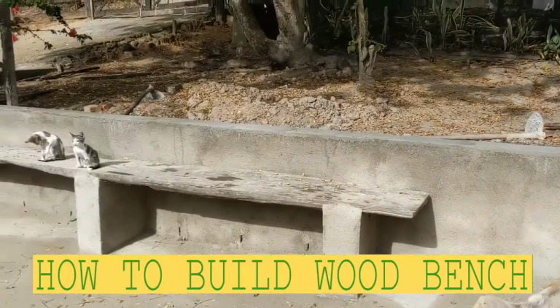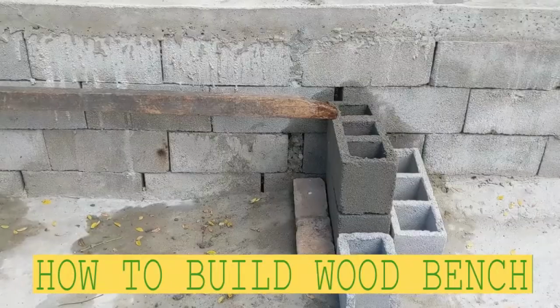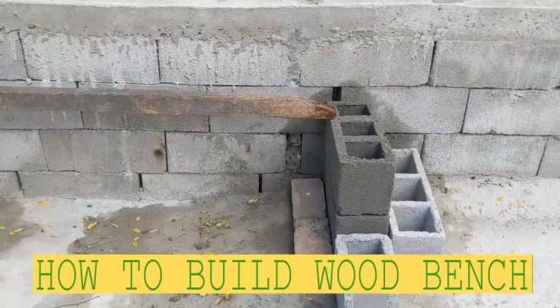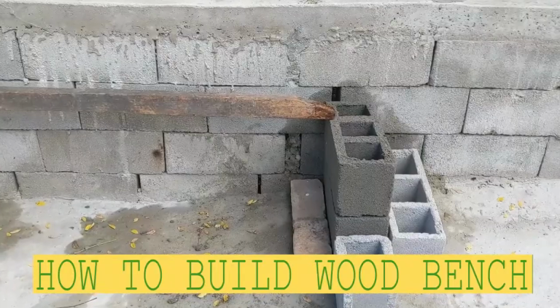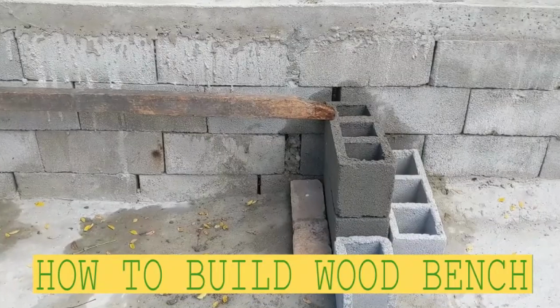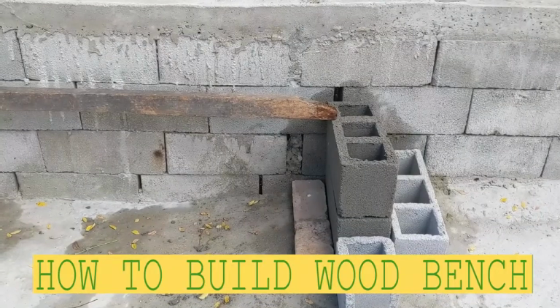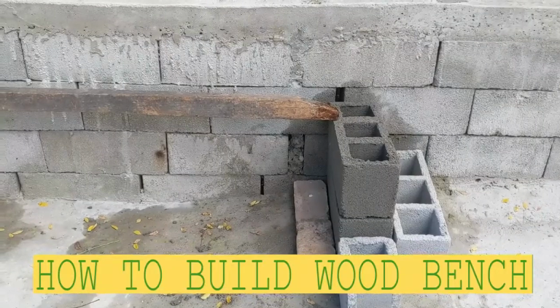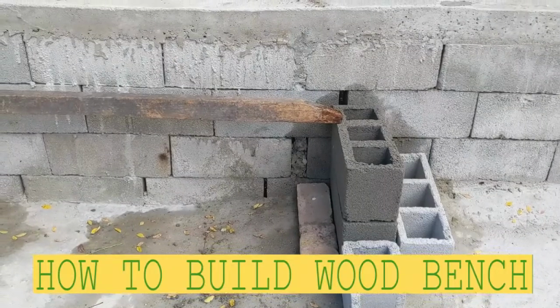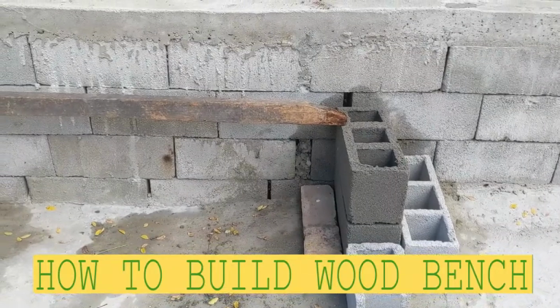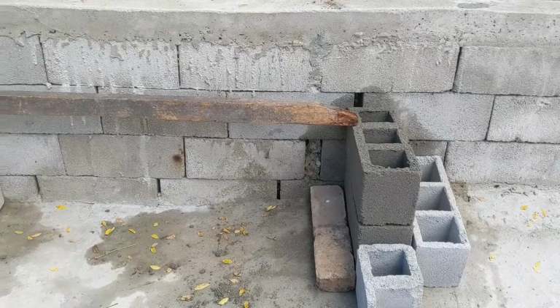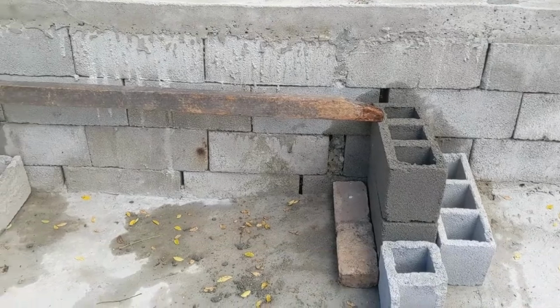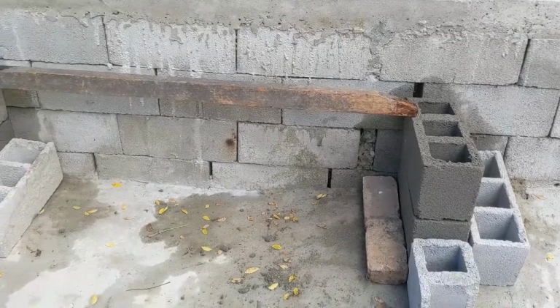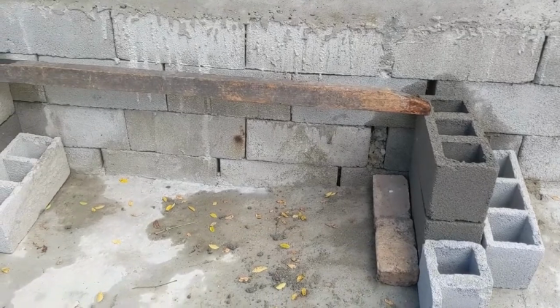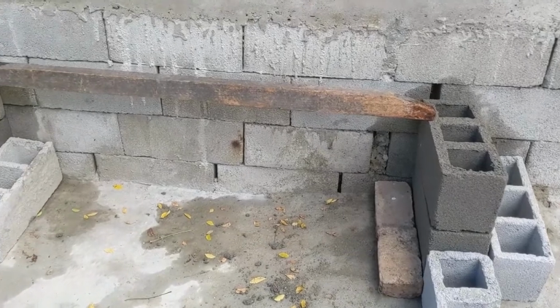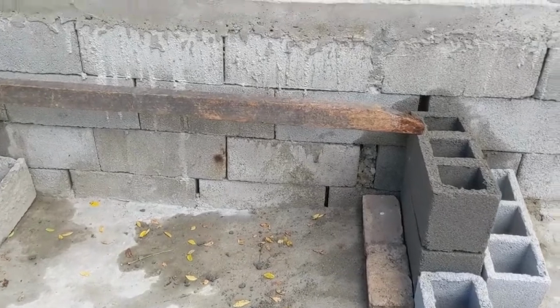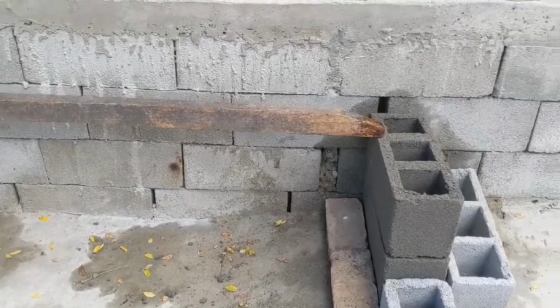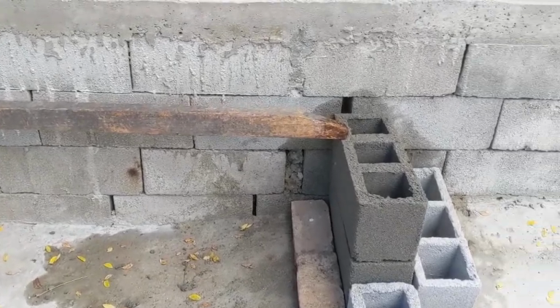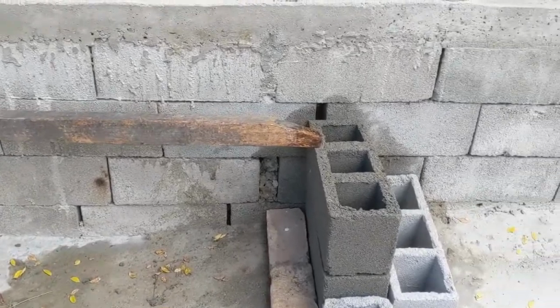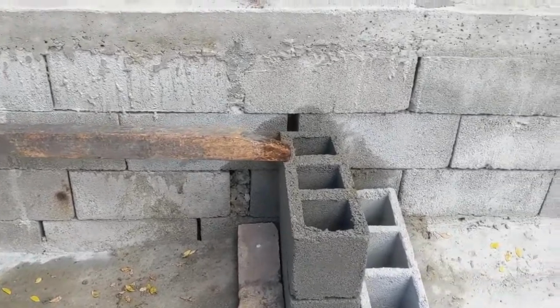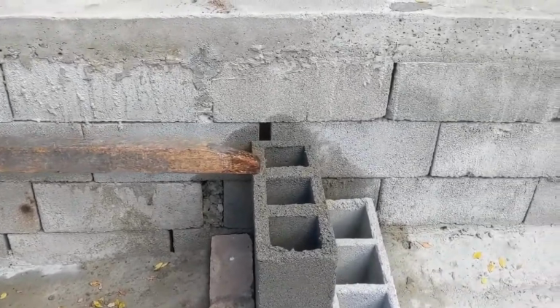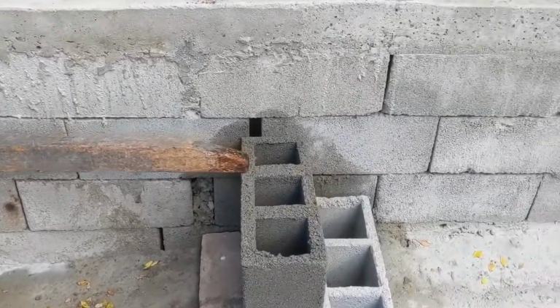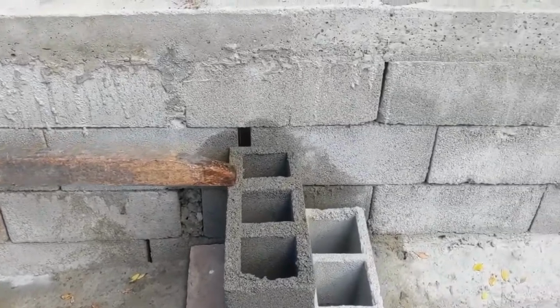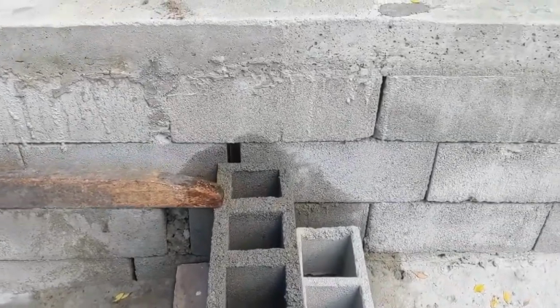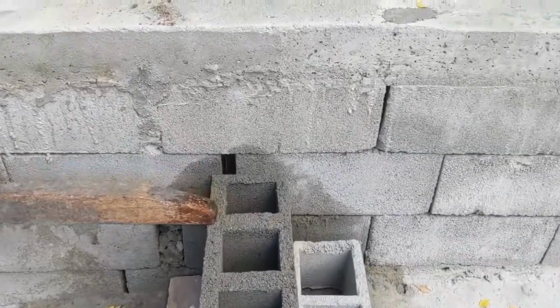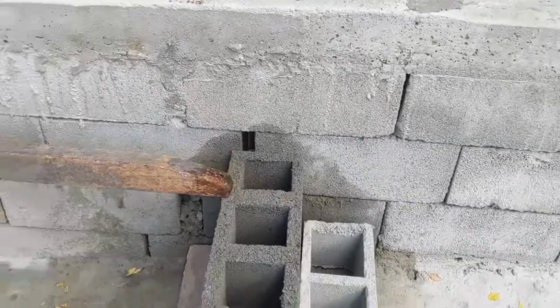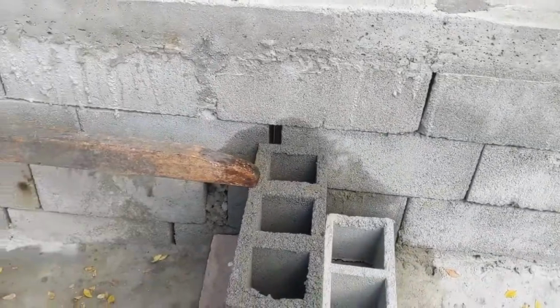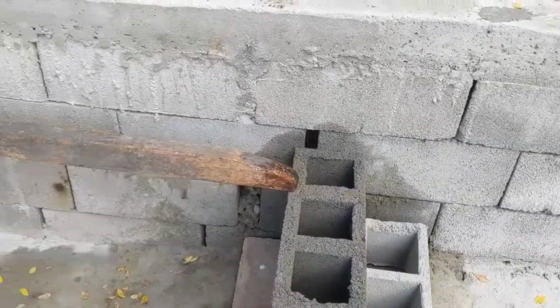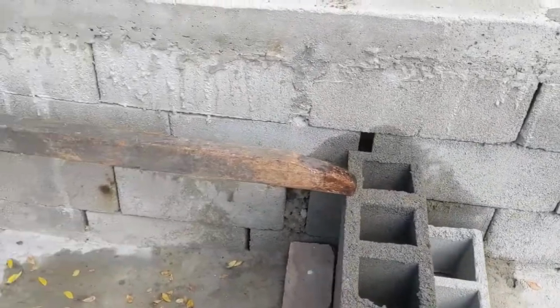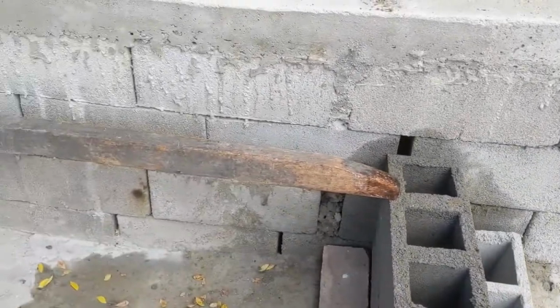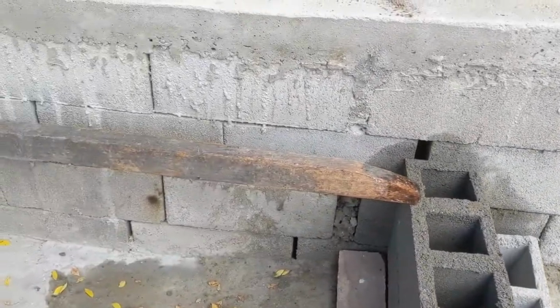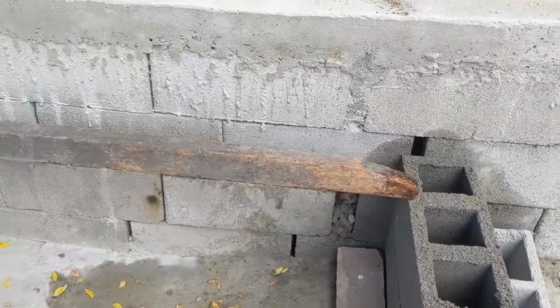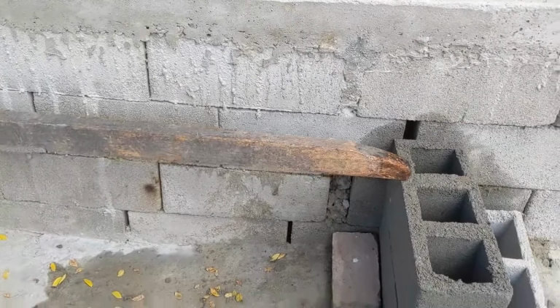This is how to make a sitting bench. I just put the block, I'm gonna fill in with concrete, and then I'm gonna put the board on top.